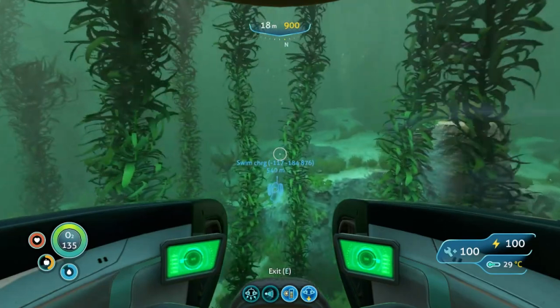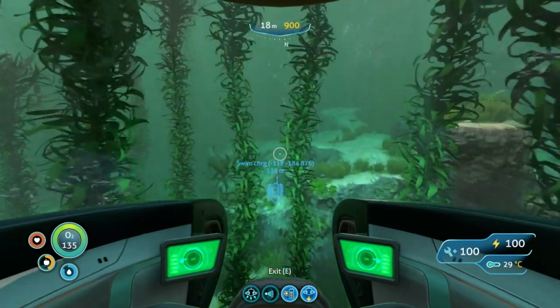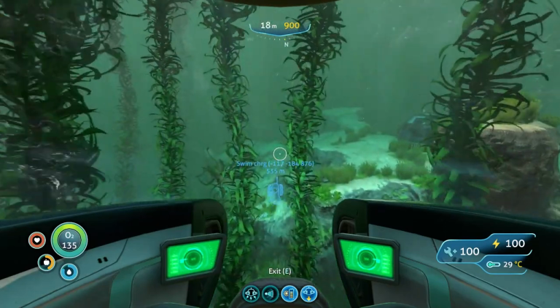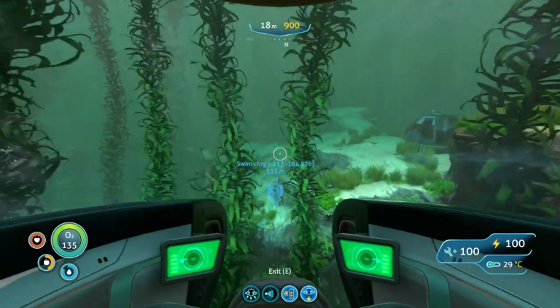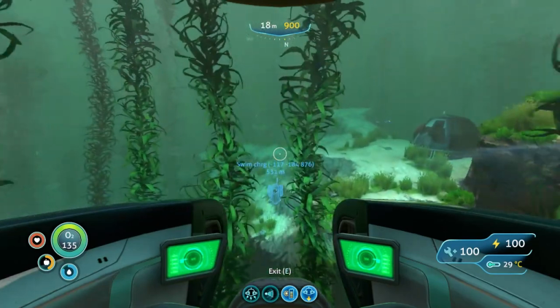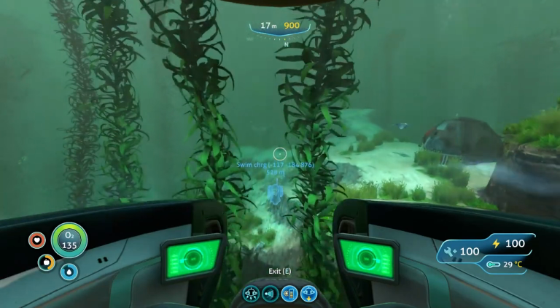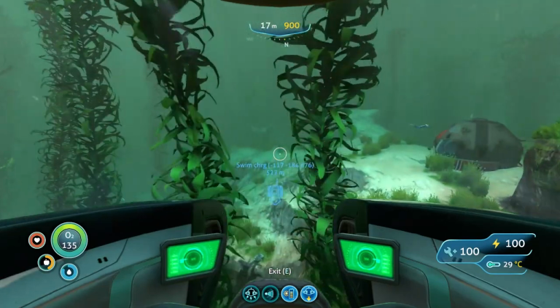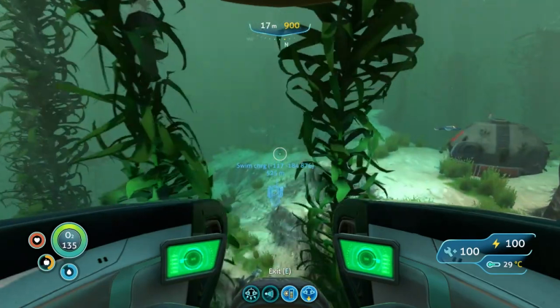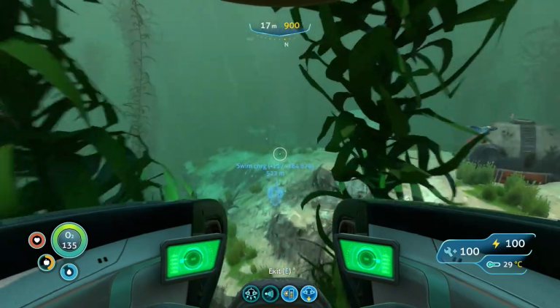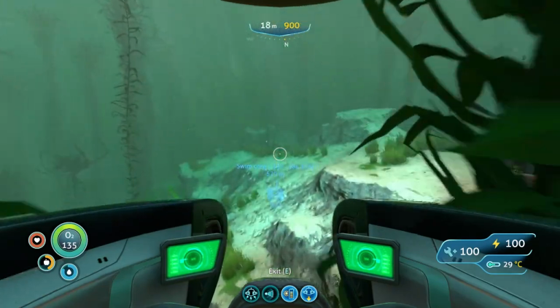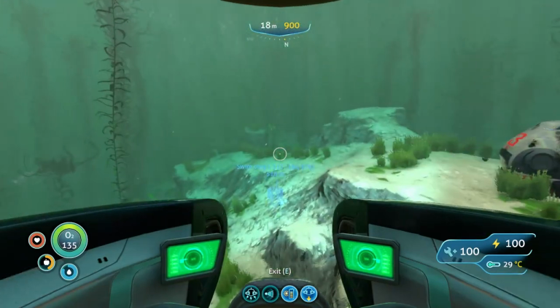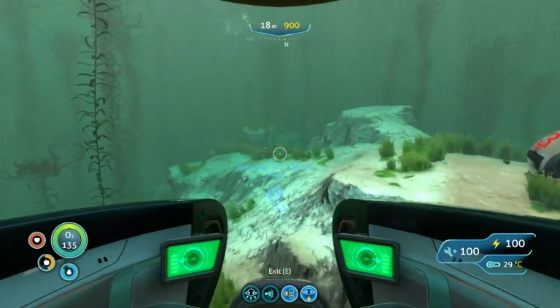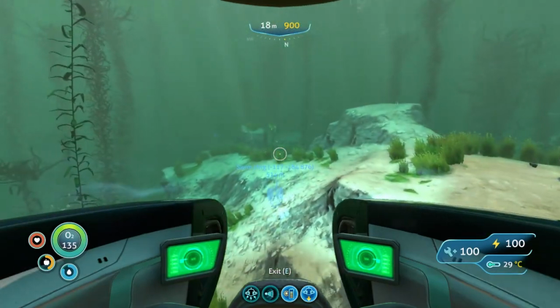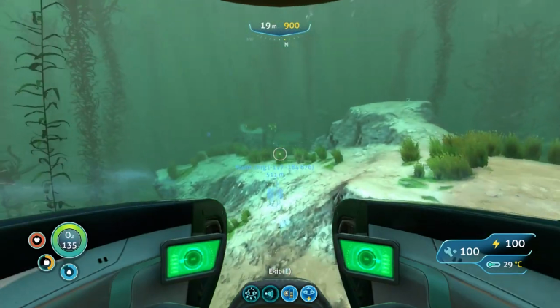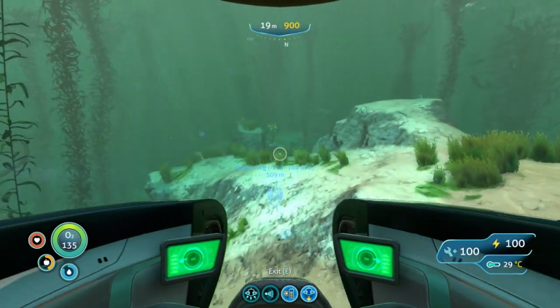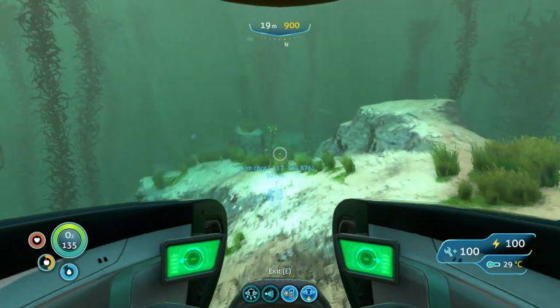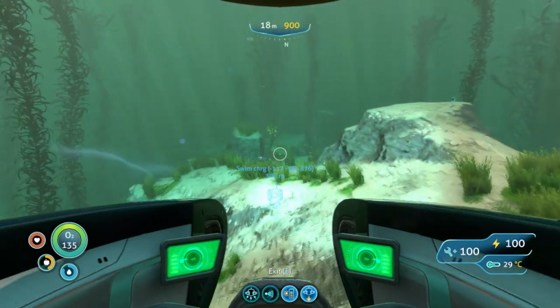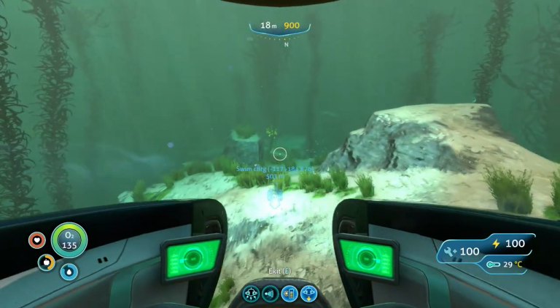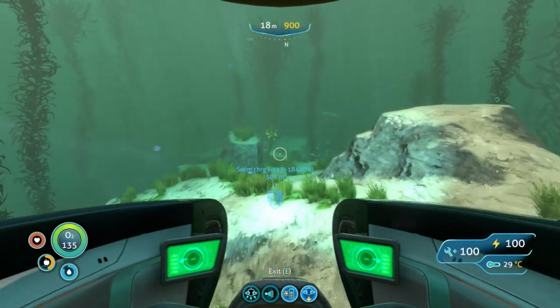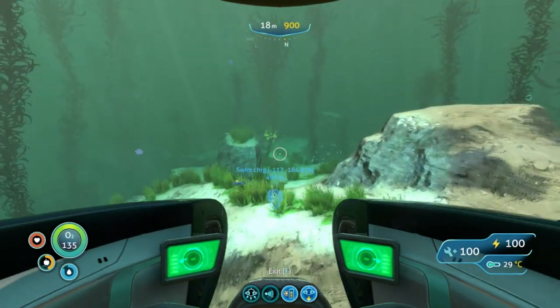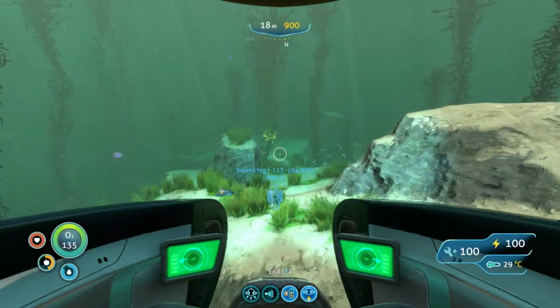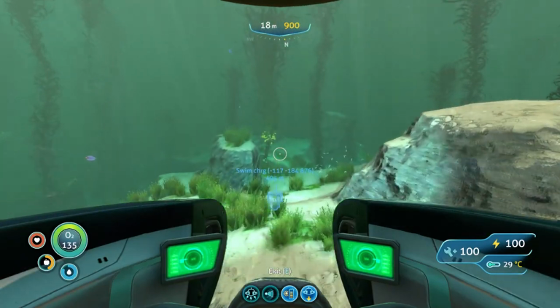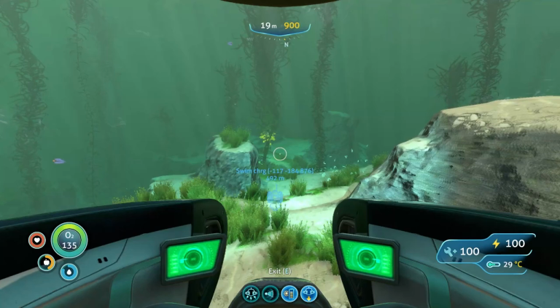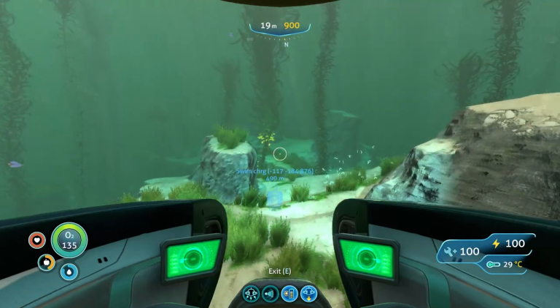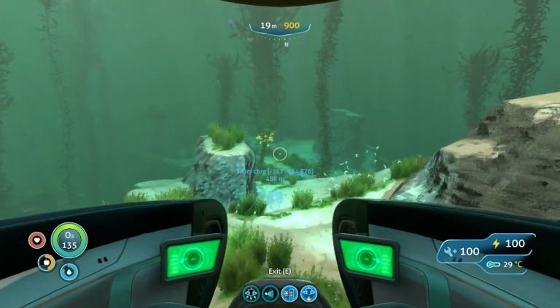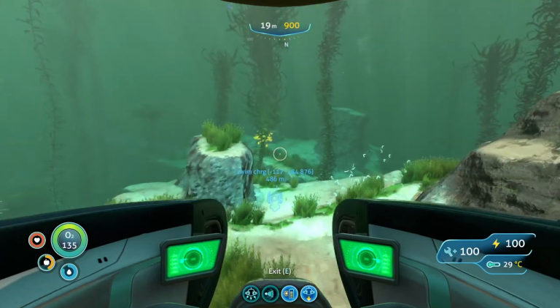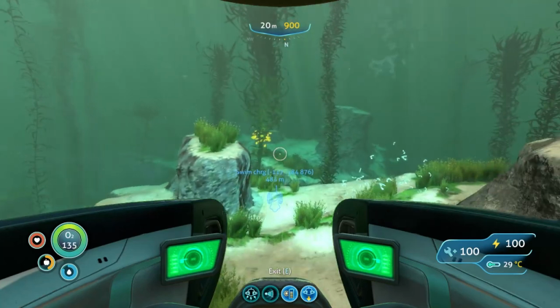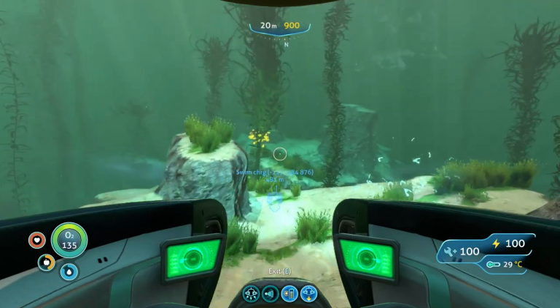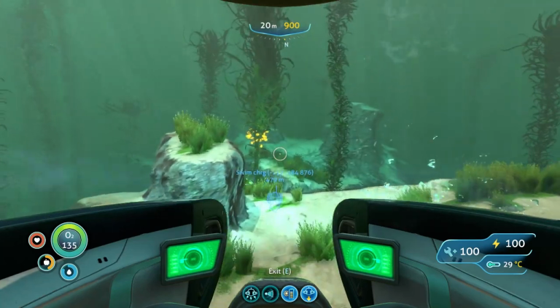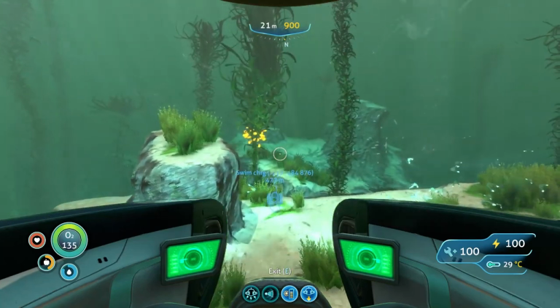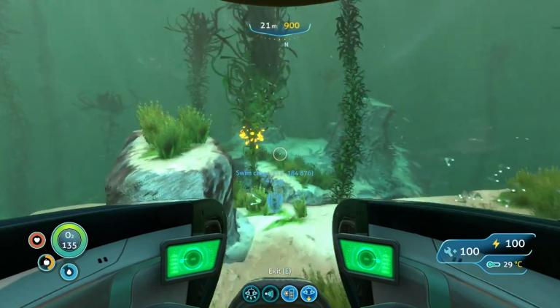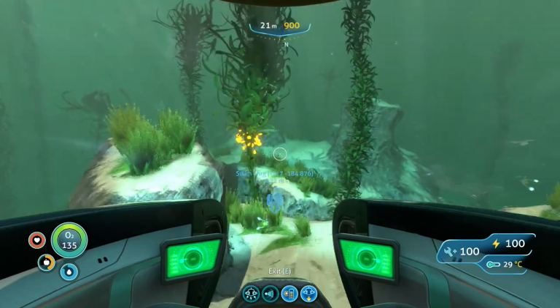Apart from that it's just a straight line past Lifeblood 3. I've done a video on that if you haven't seen it.